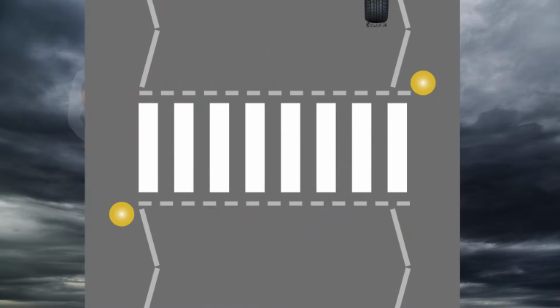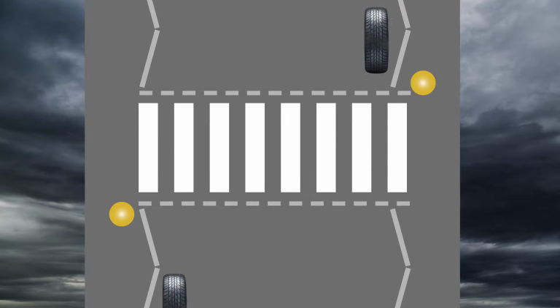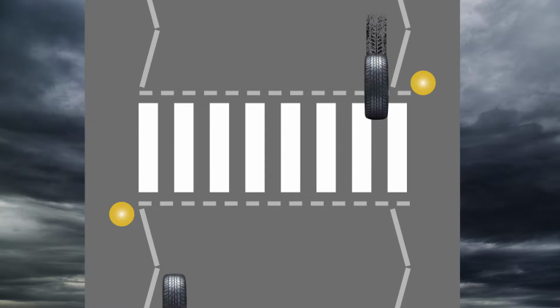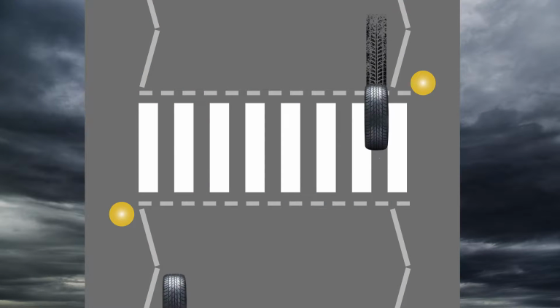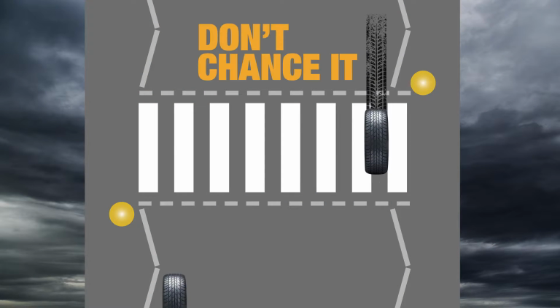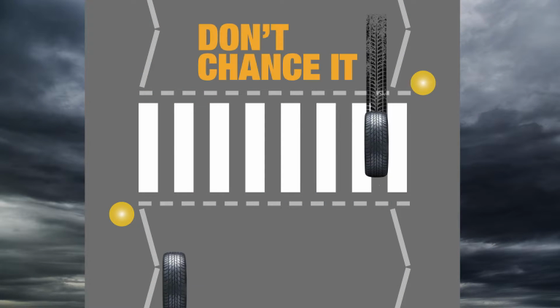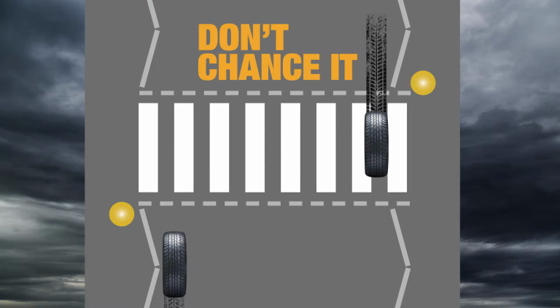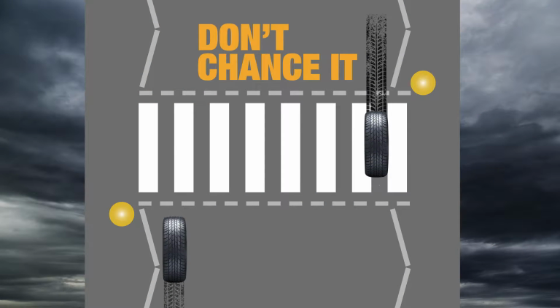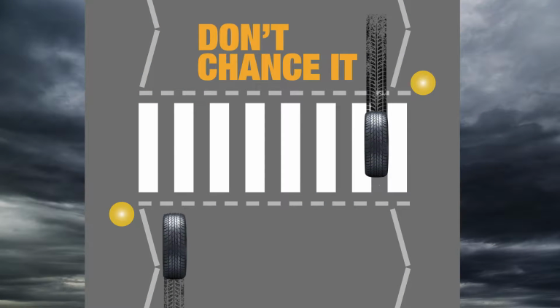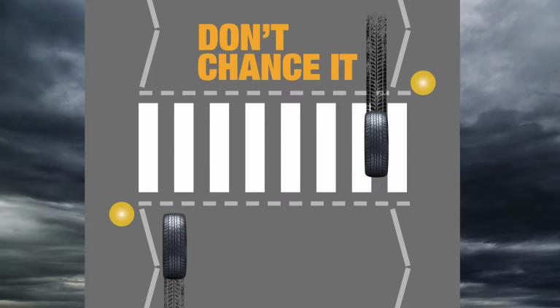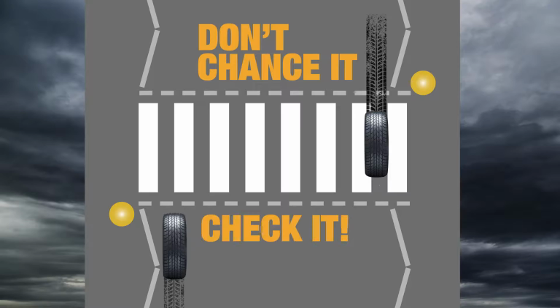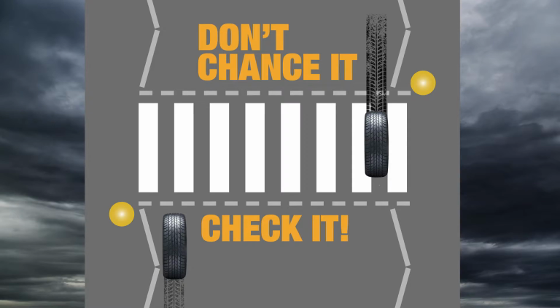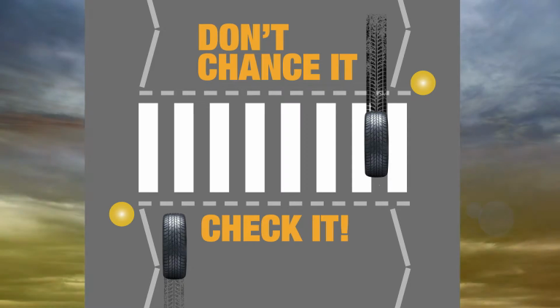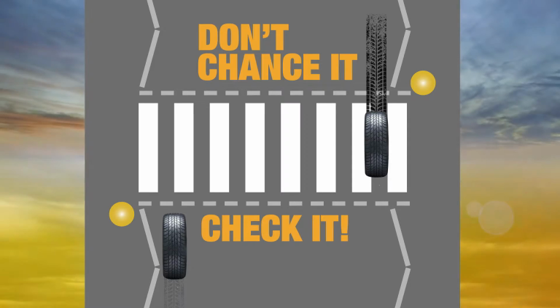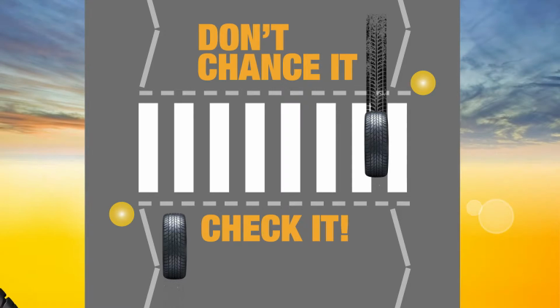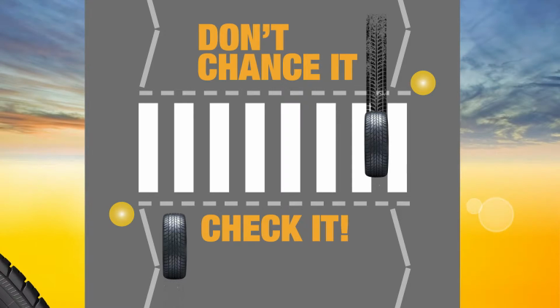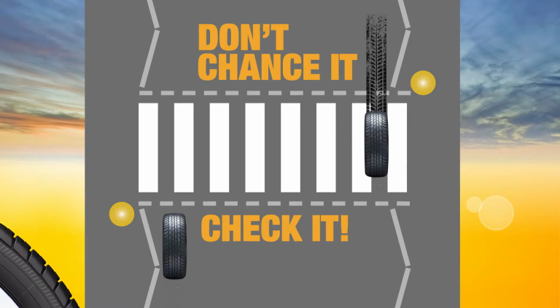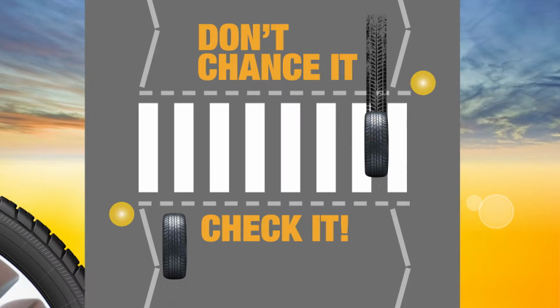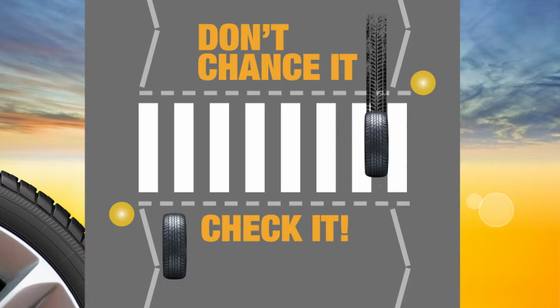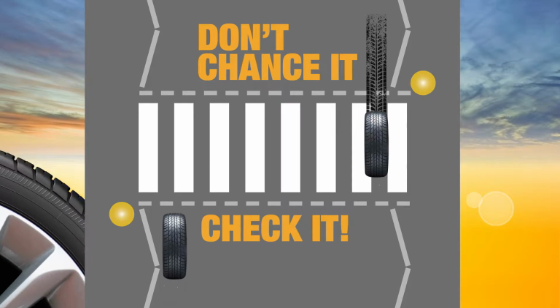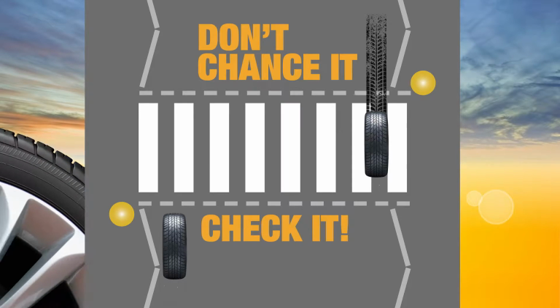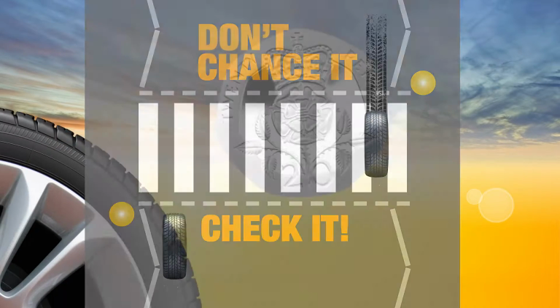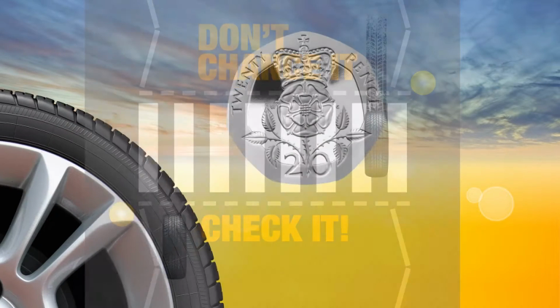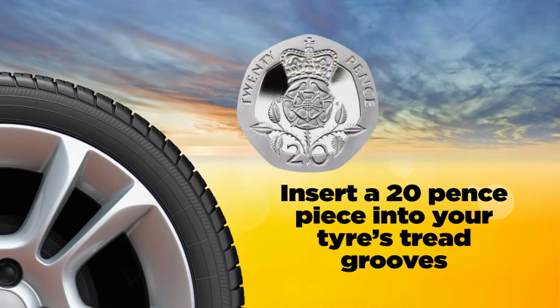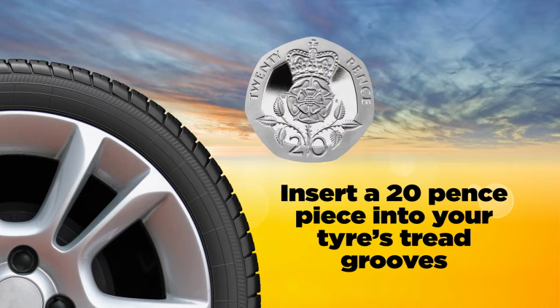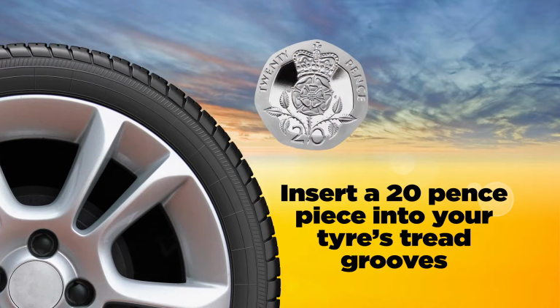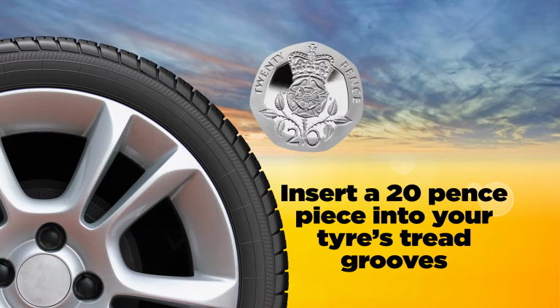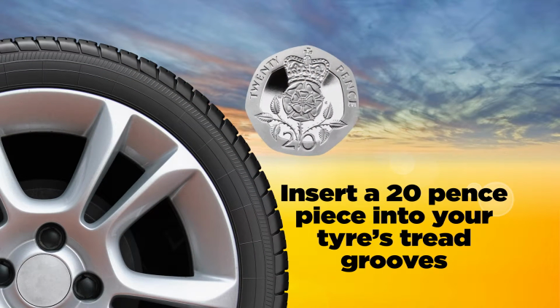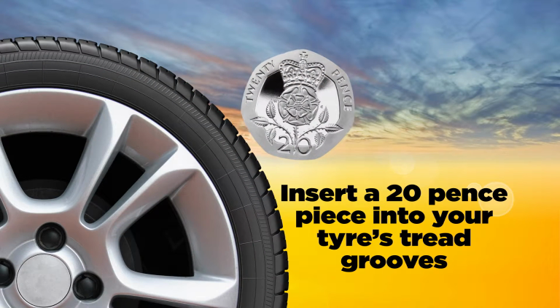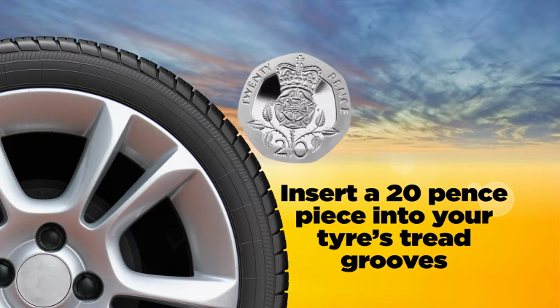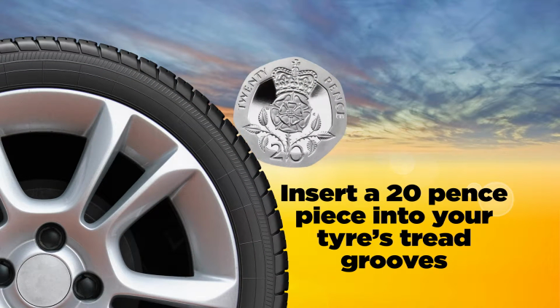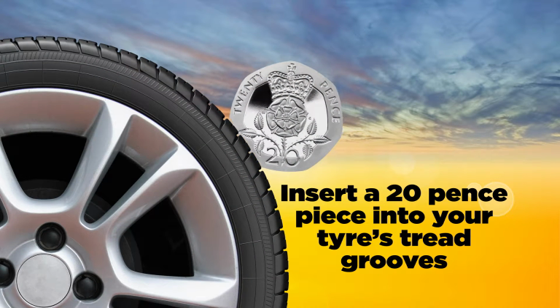So don't chance it, check it. Insert a 20 pence piece into your tyre.